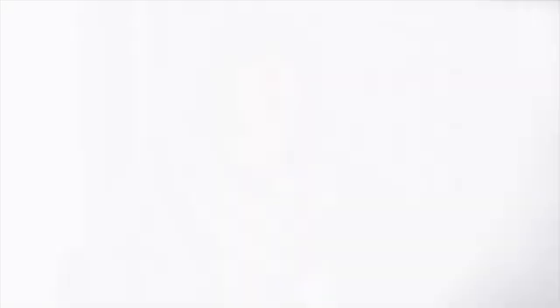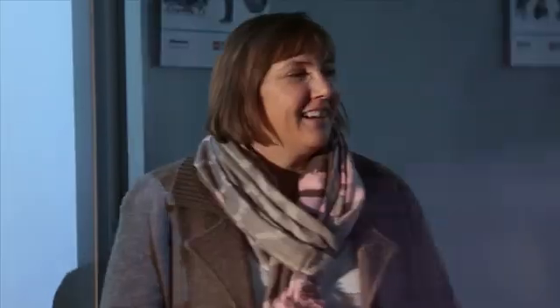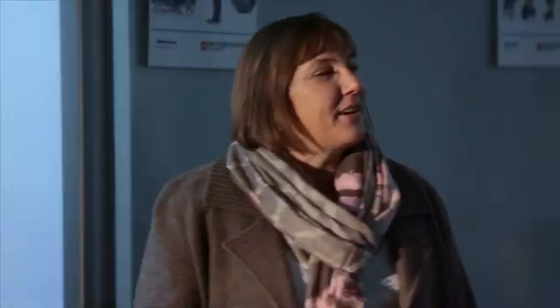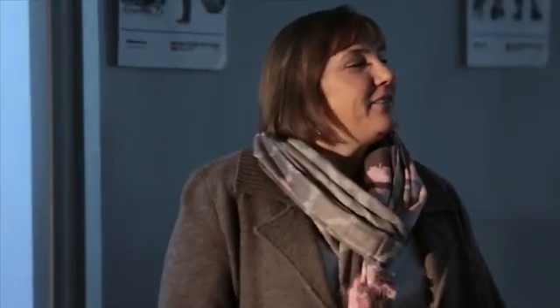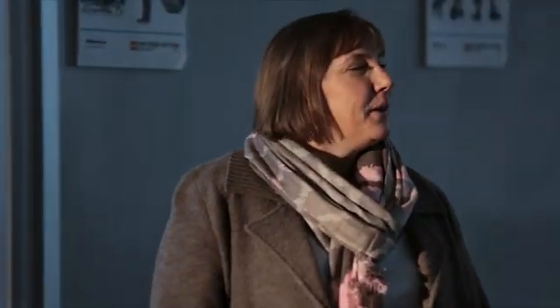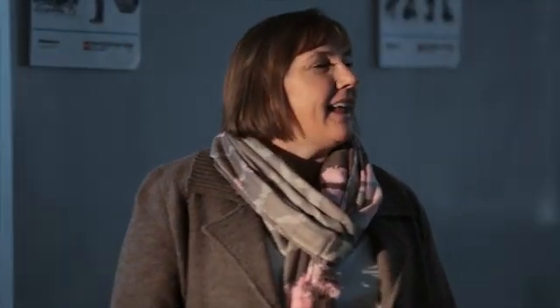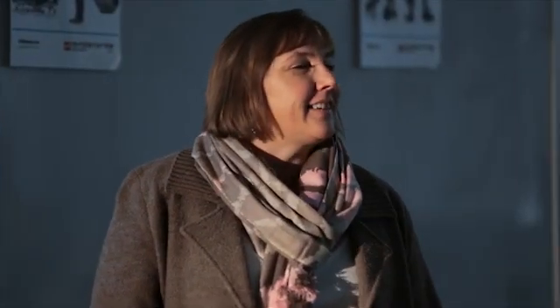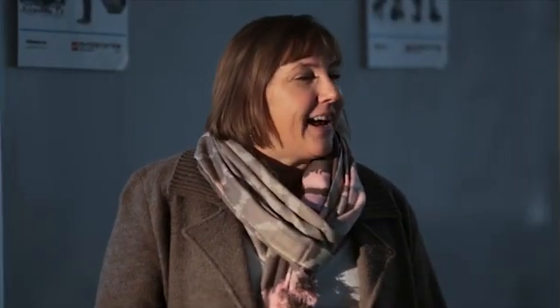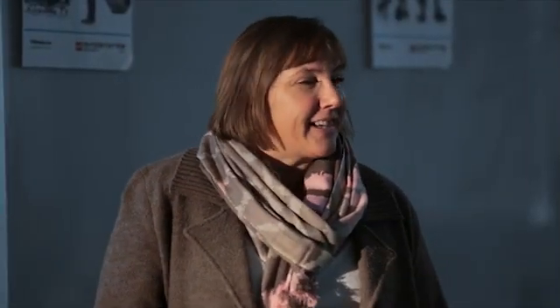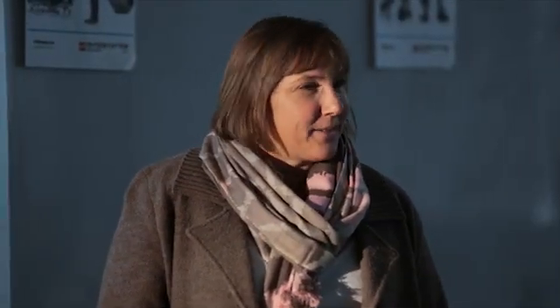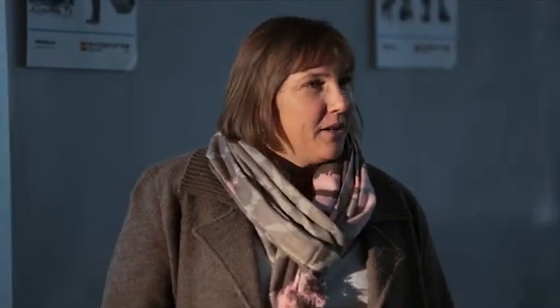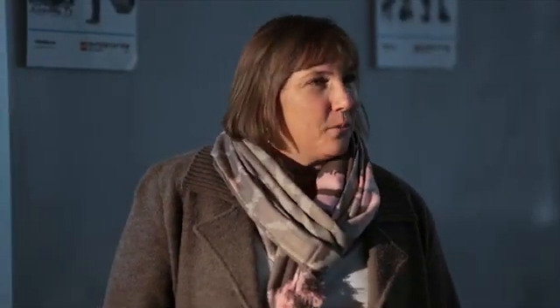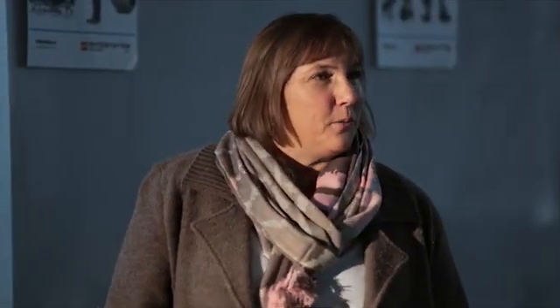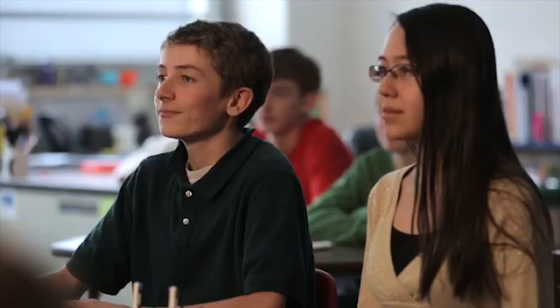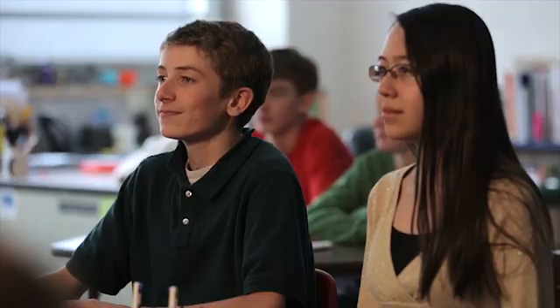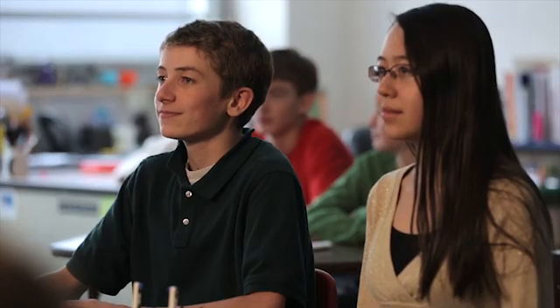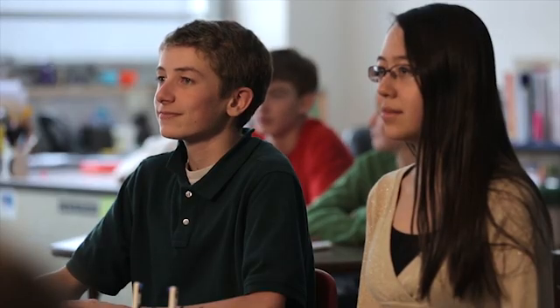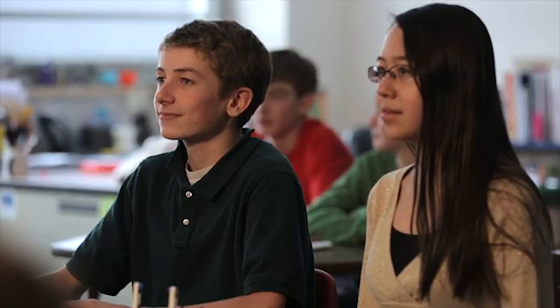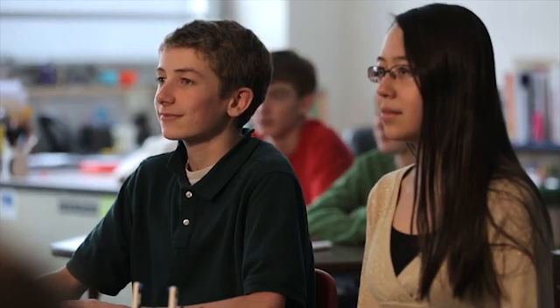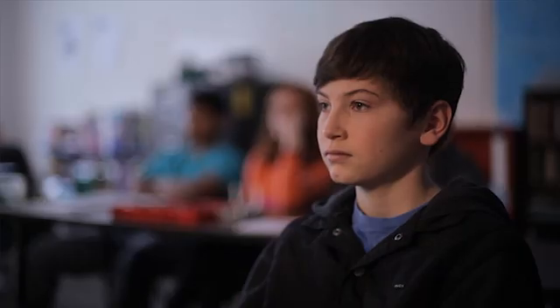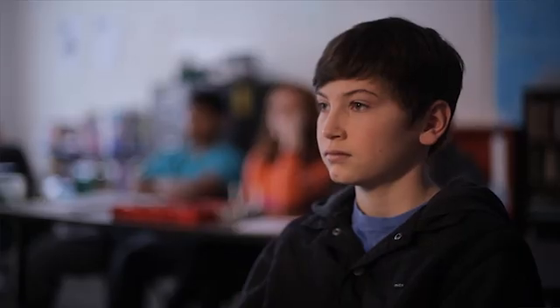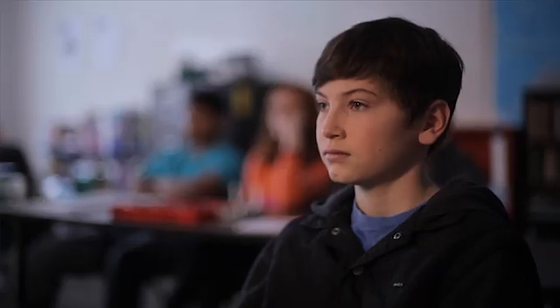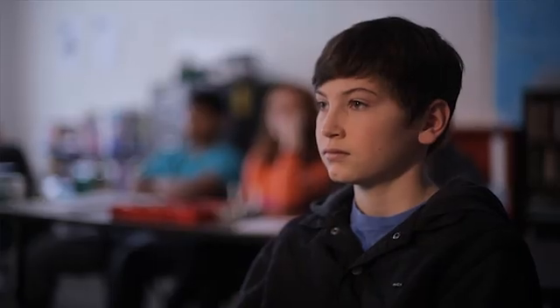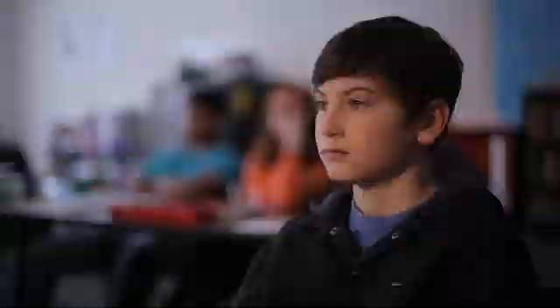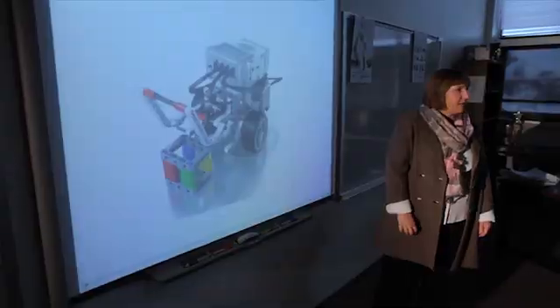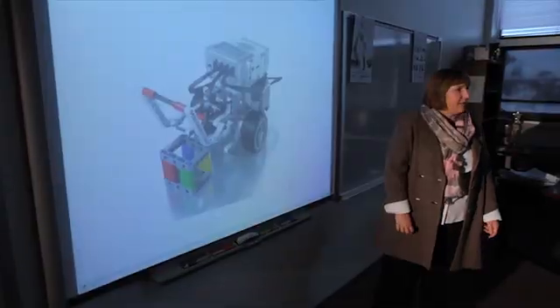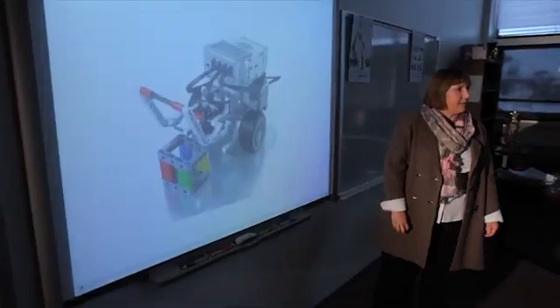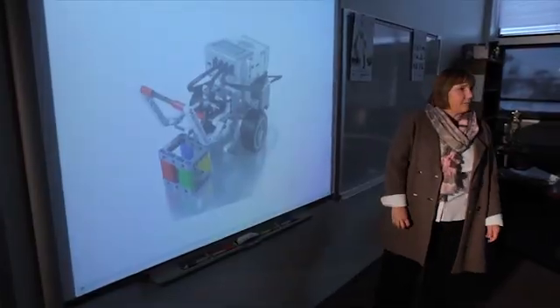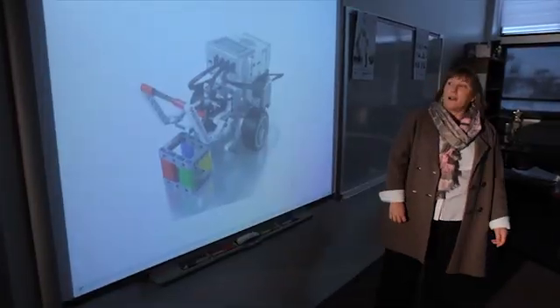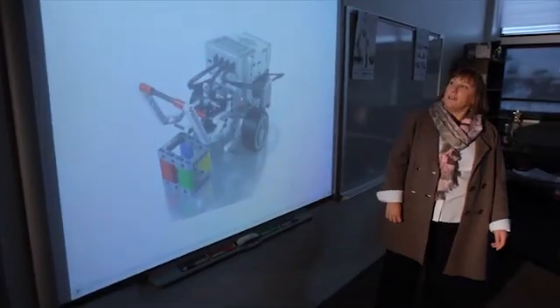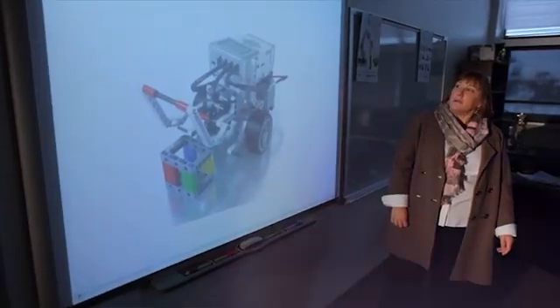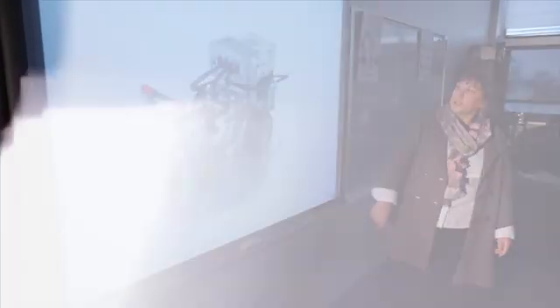Okay everyone, last class we worked on sequential programming using the robot in motion.